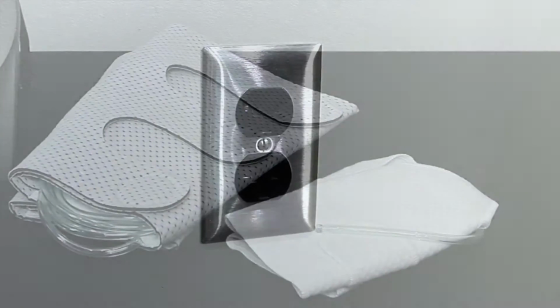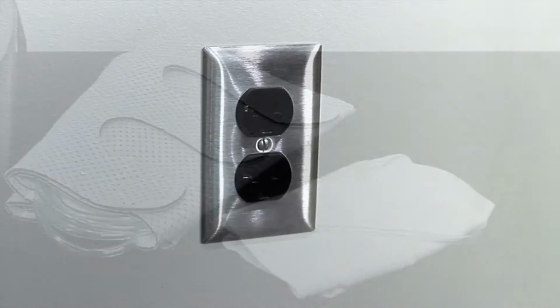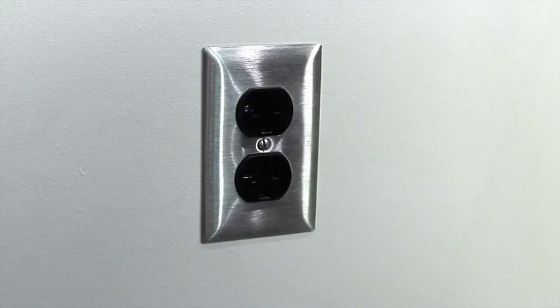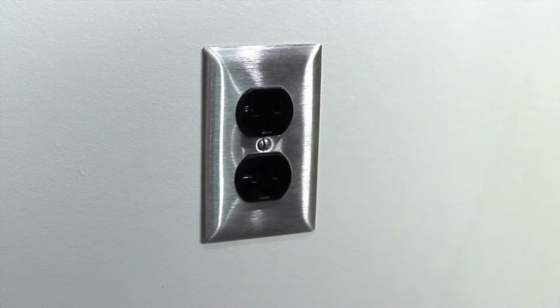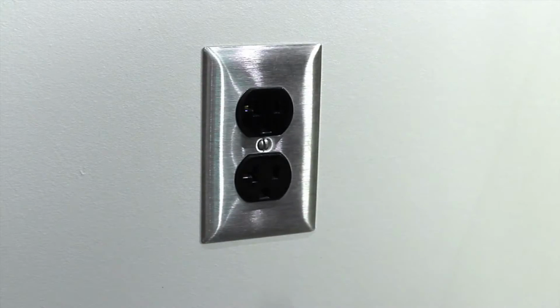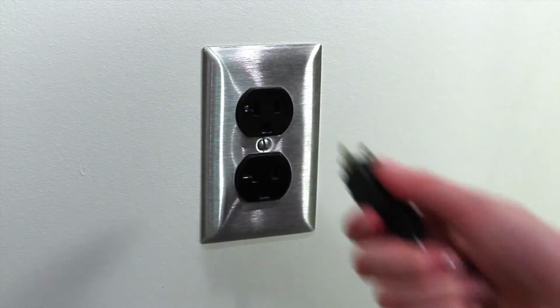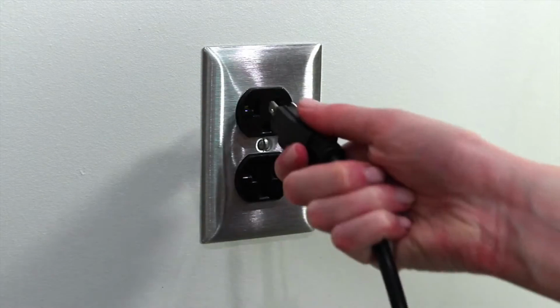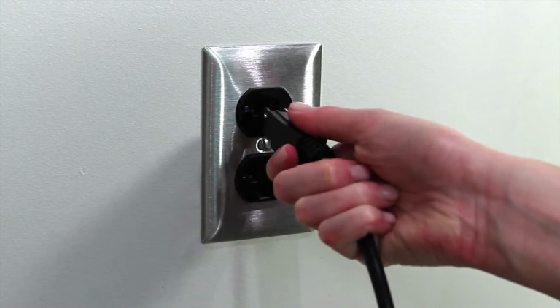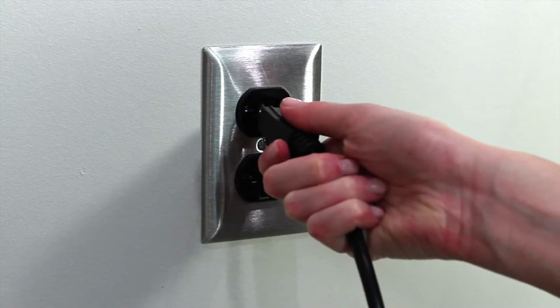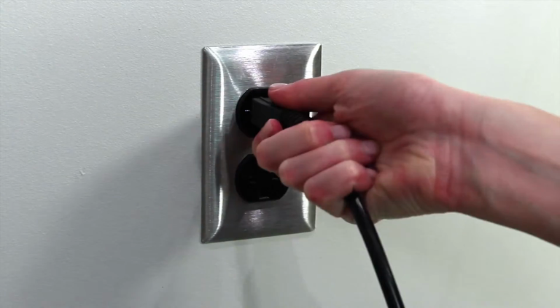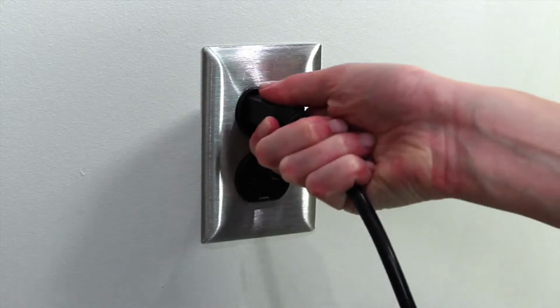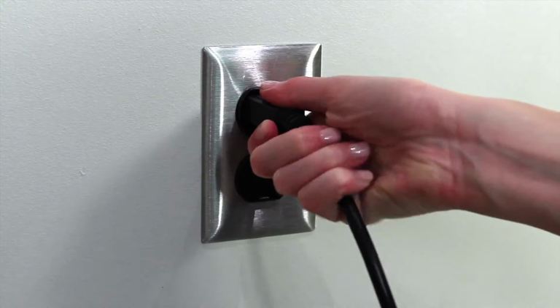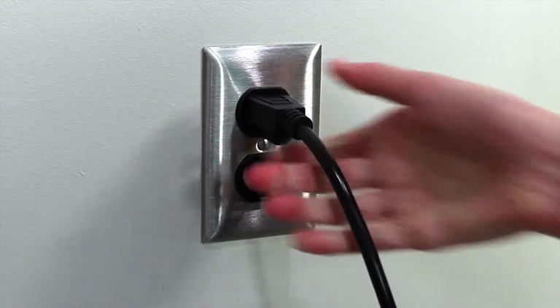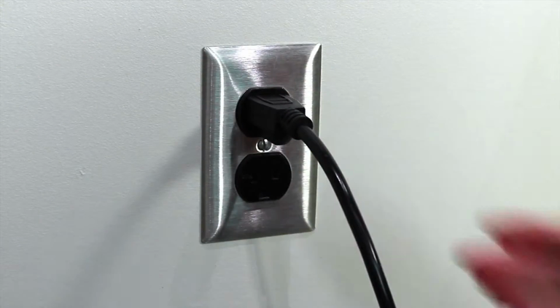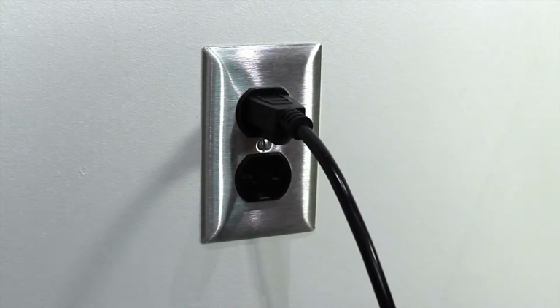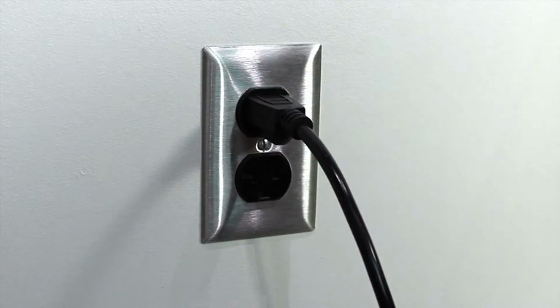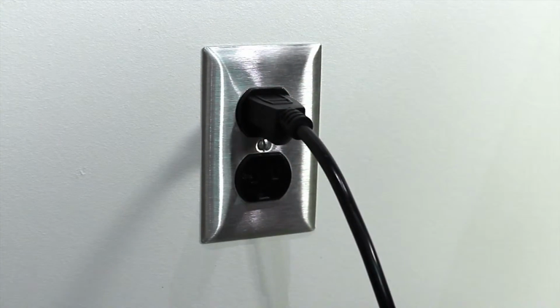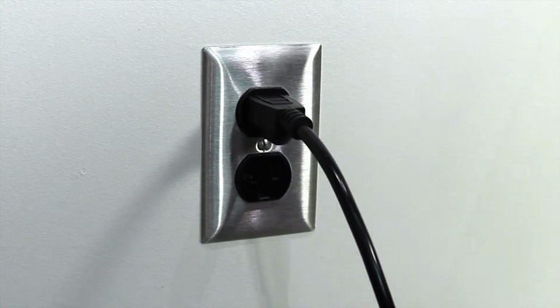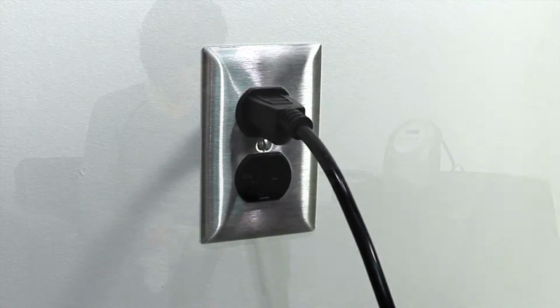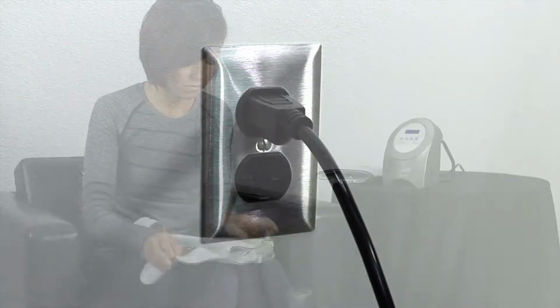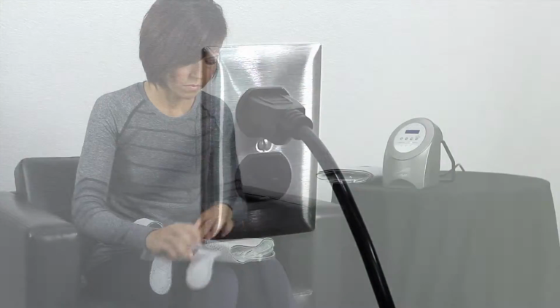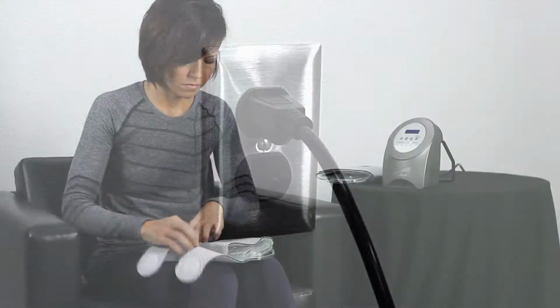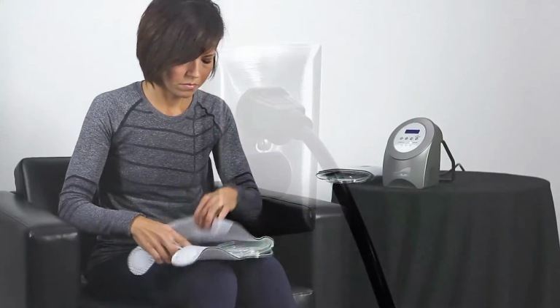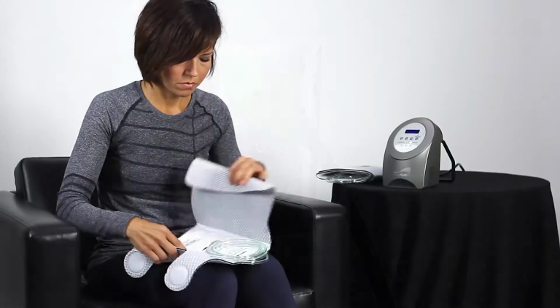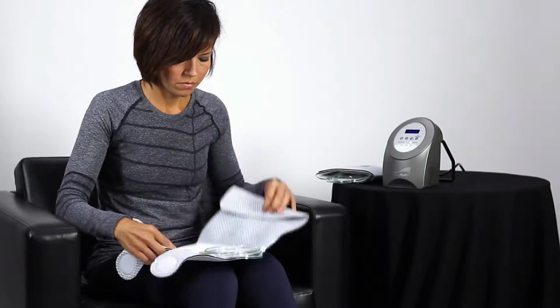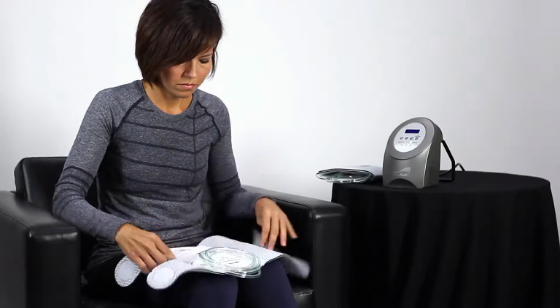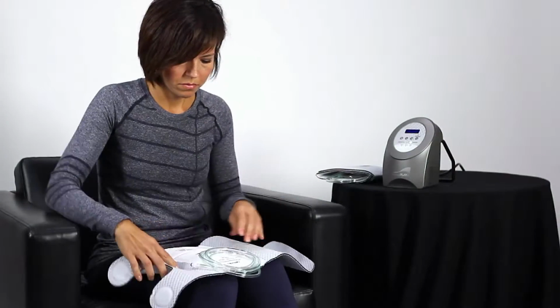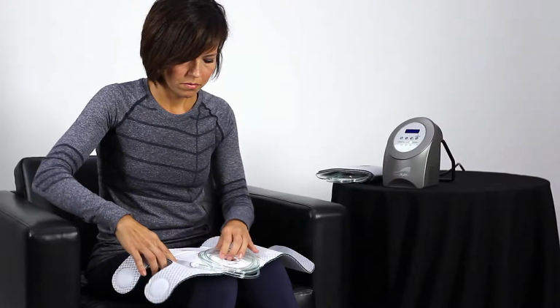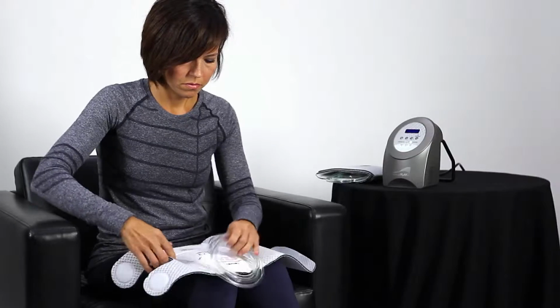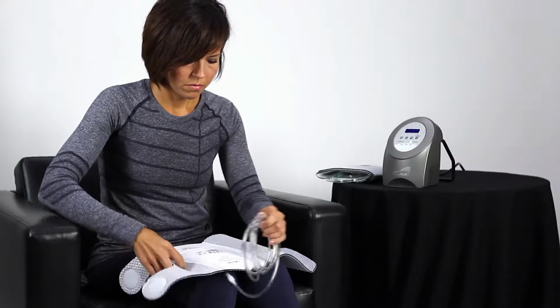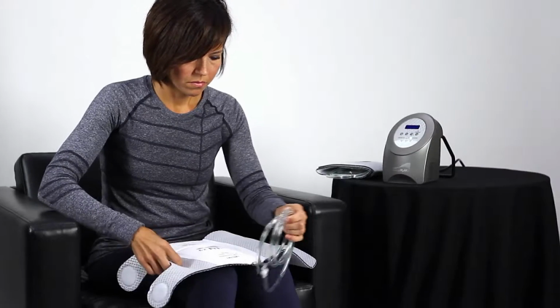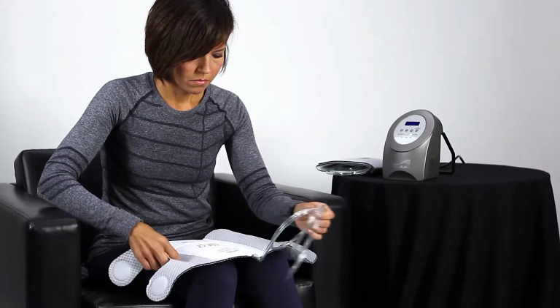Plug the power cord into a wall socket. The charge indicator light will be red until fully charged.